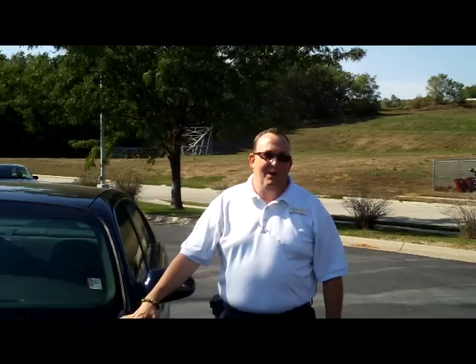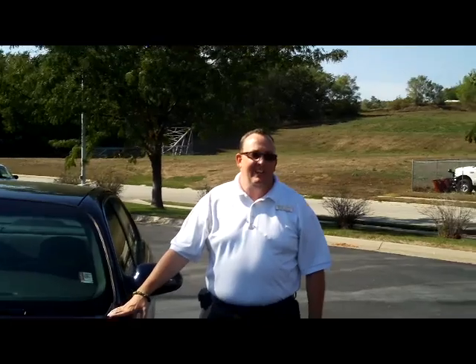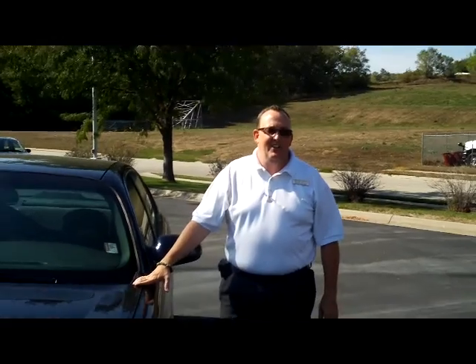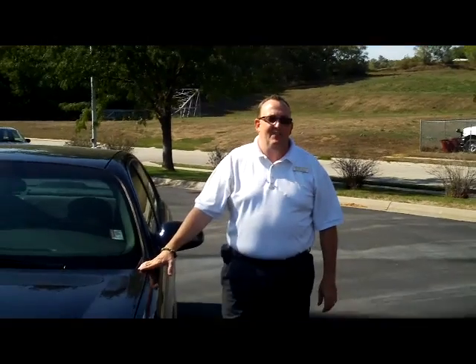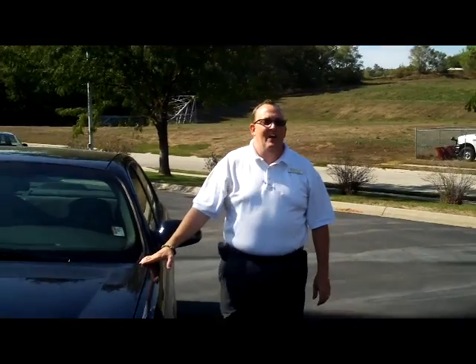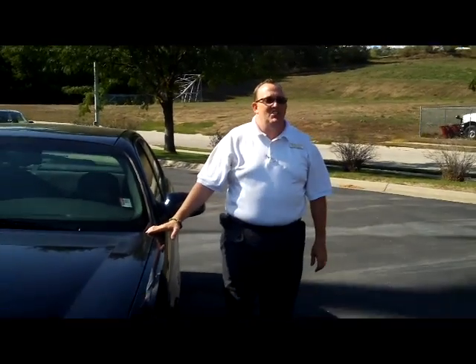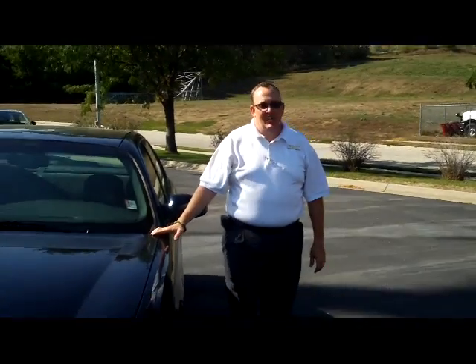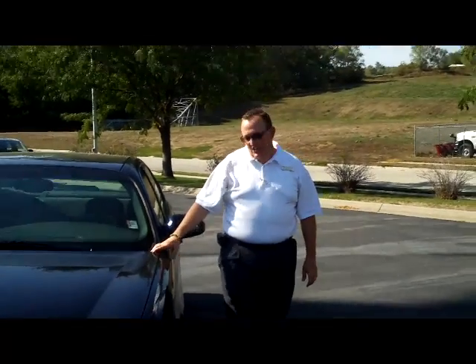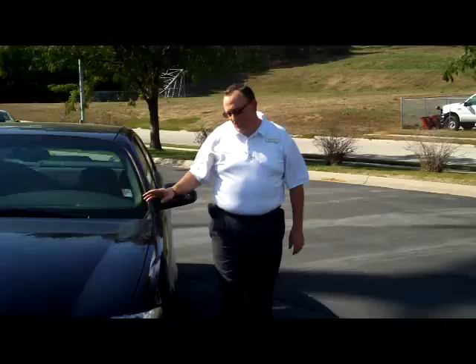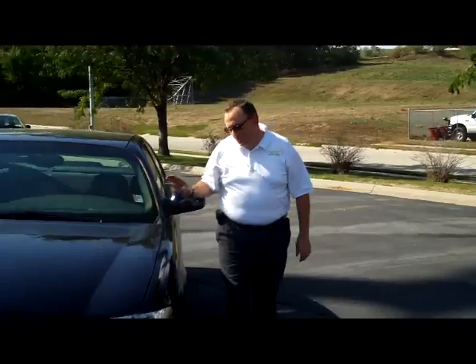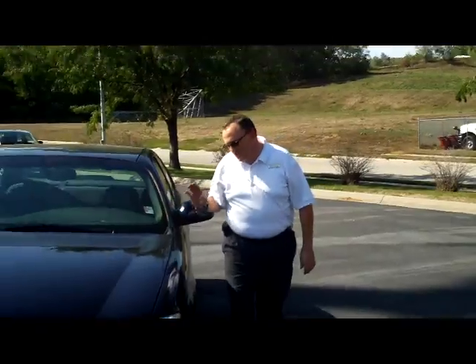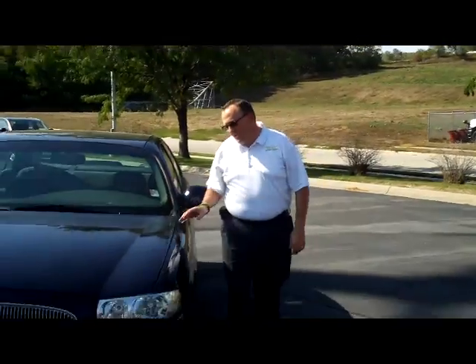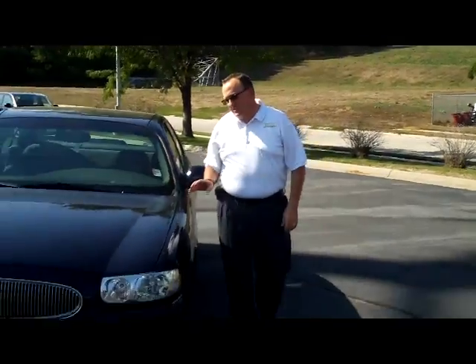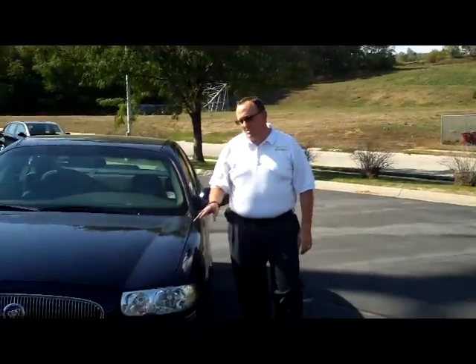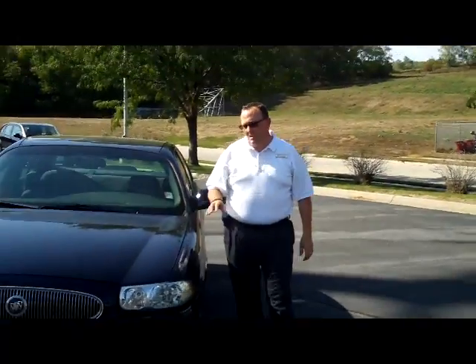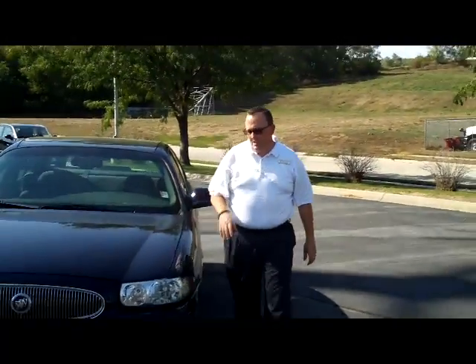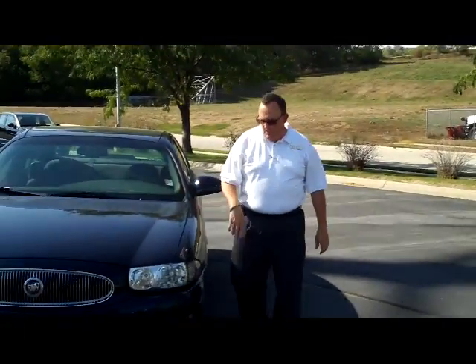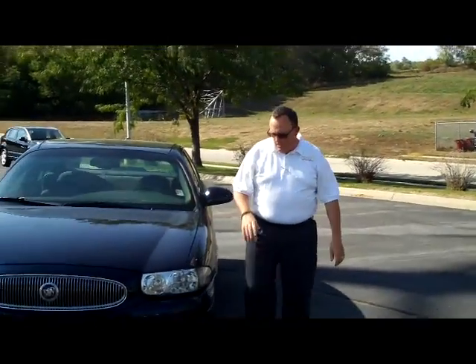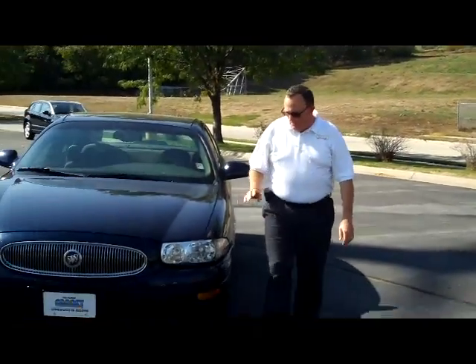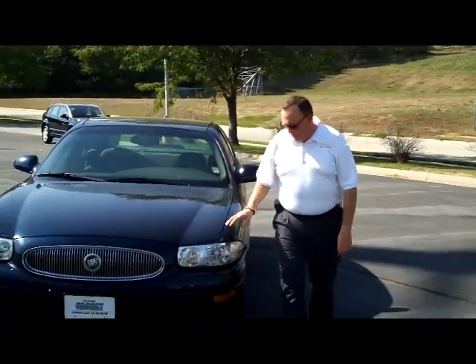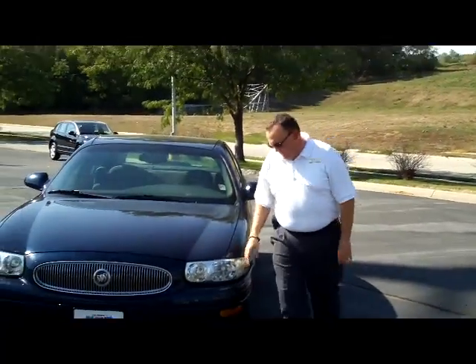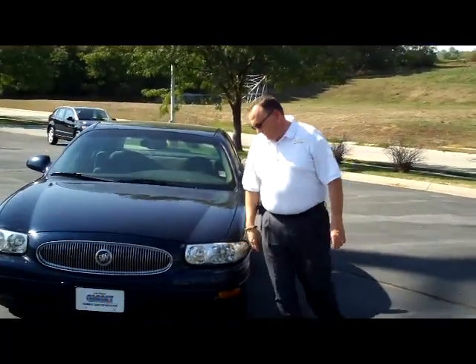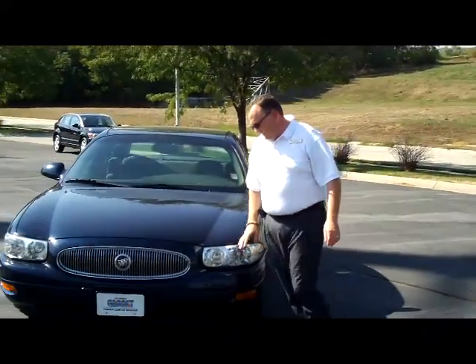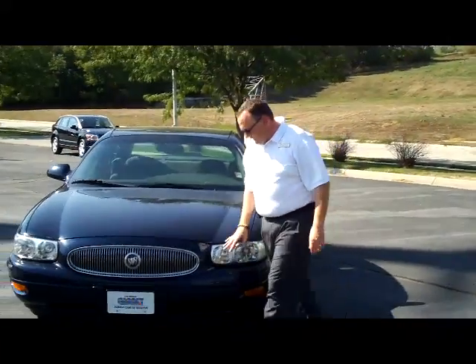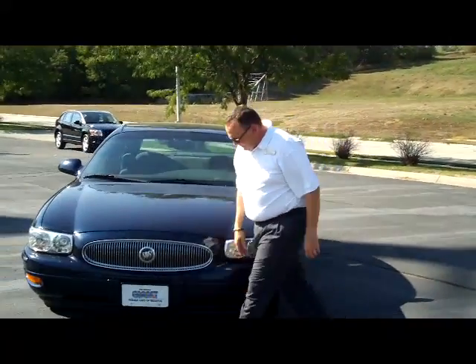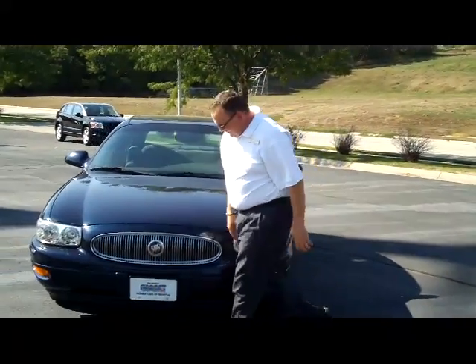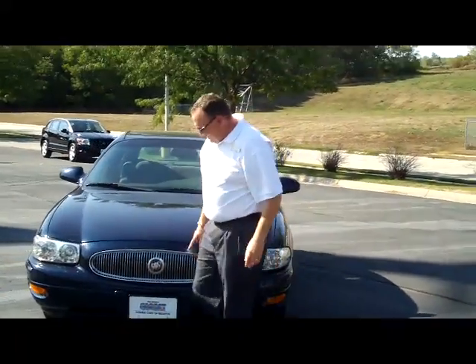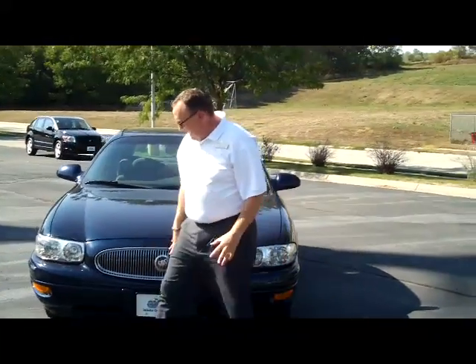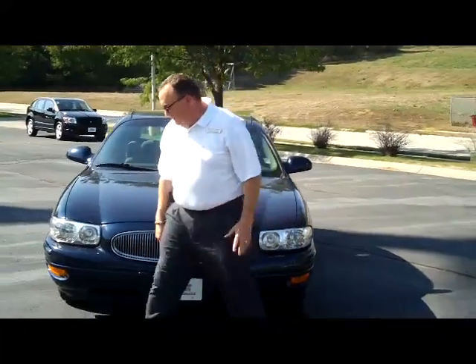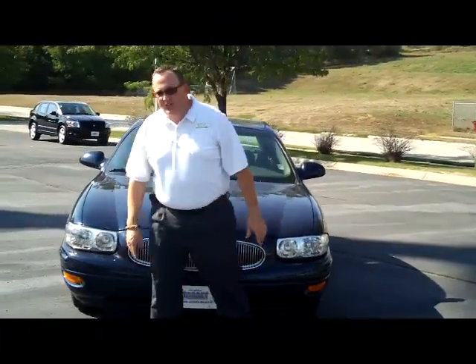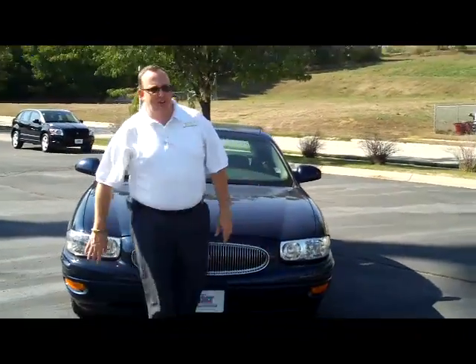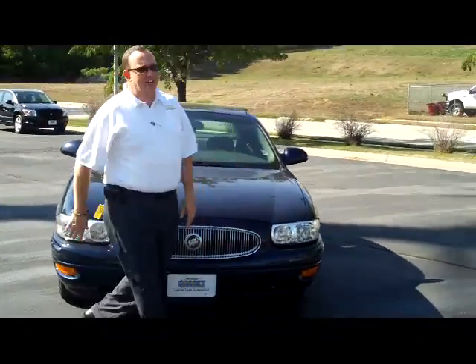Brian Kelly here from the Honda Giant, here to show you this 2003 Buick LeSabre. Just came in on trade.